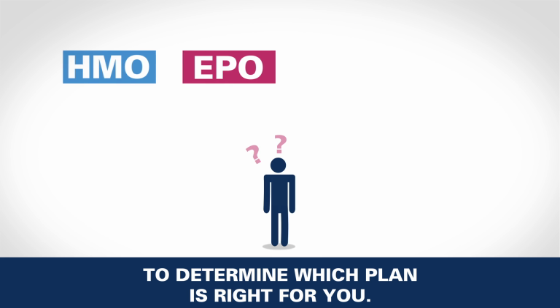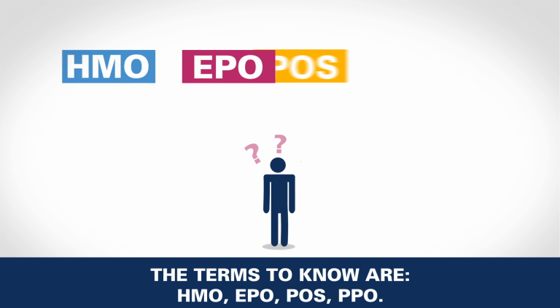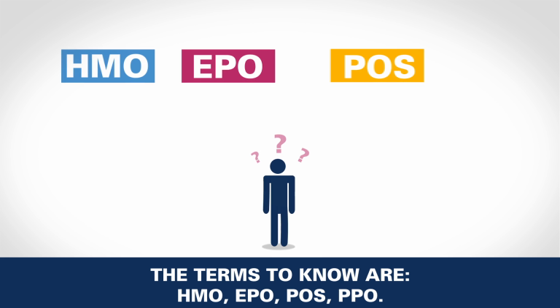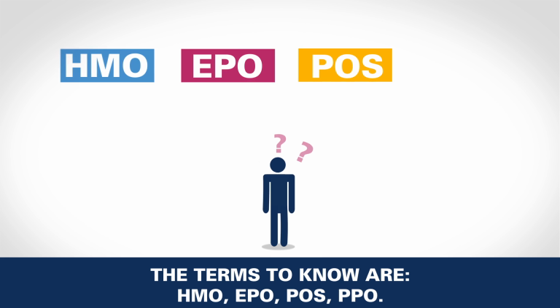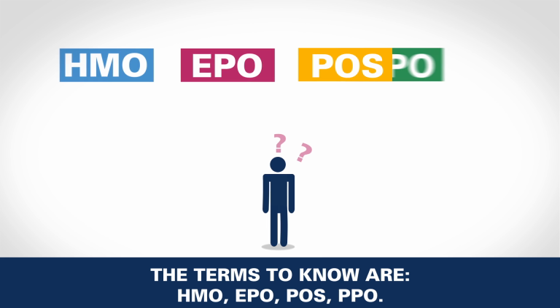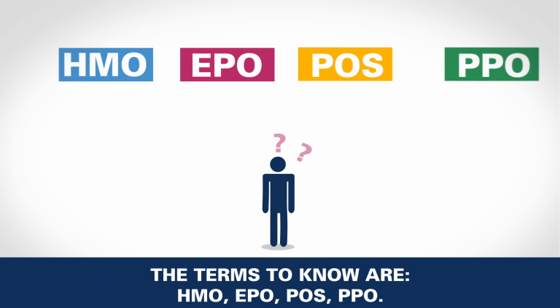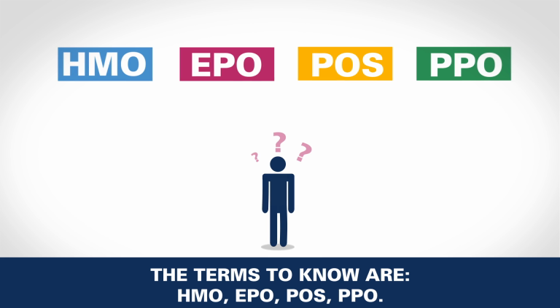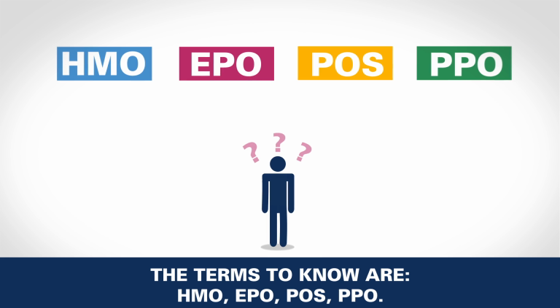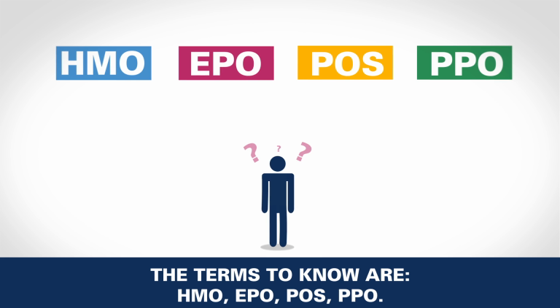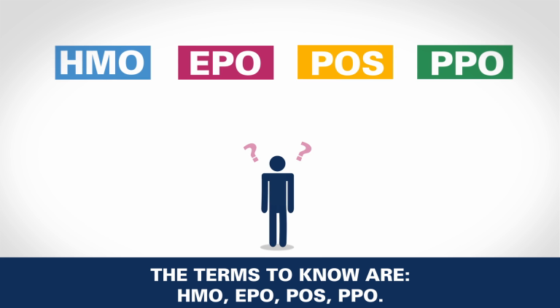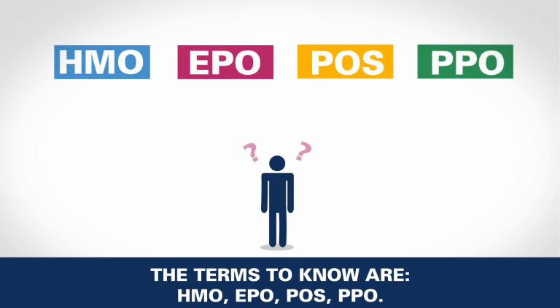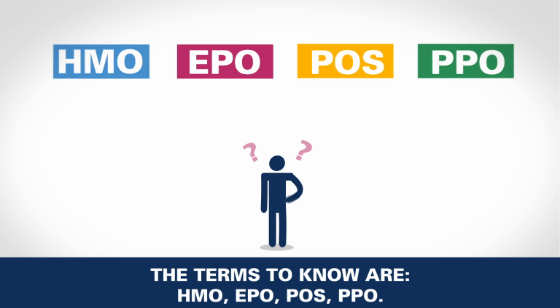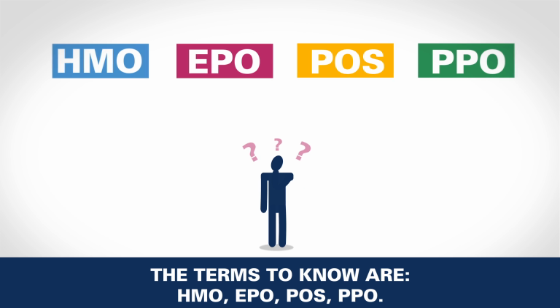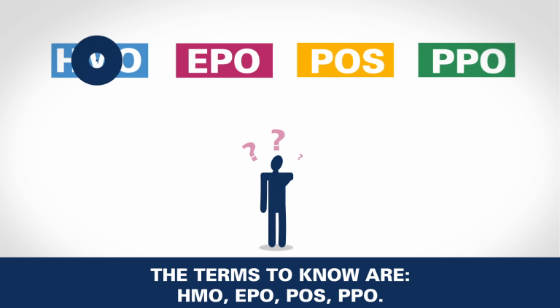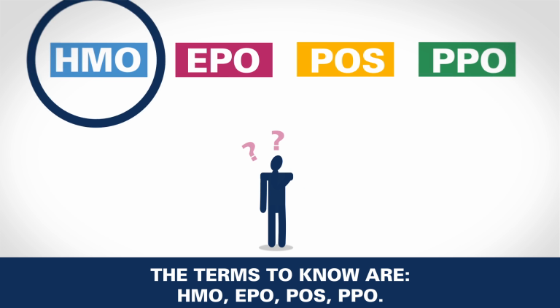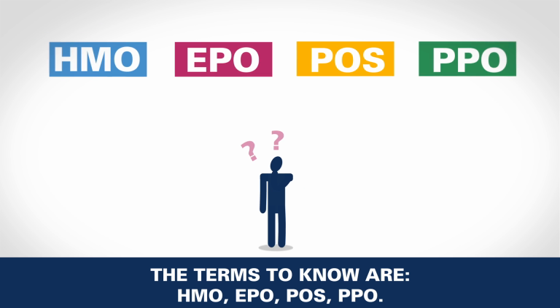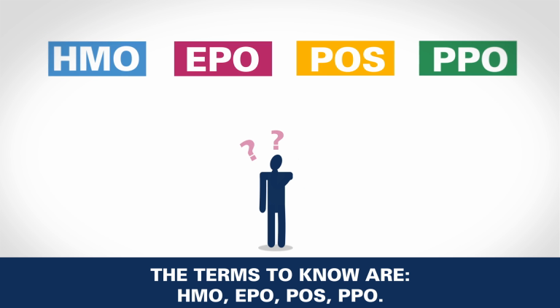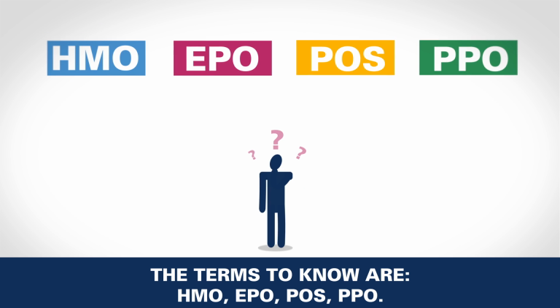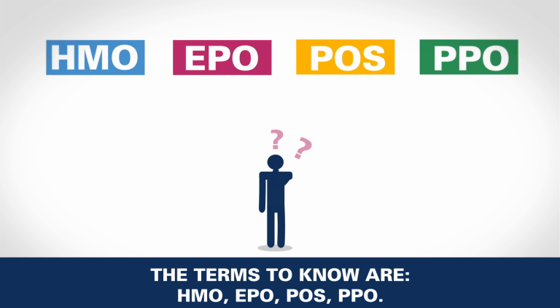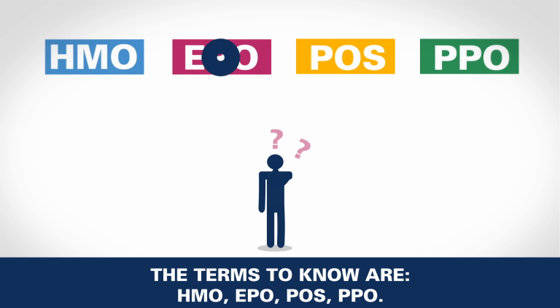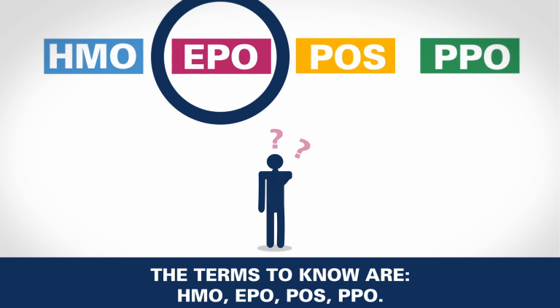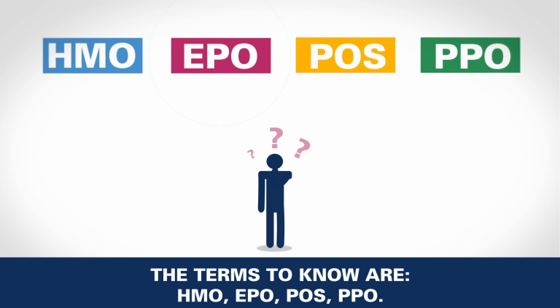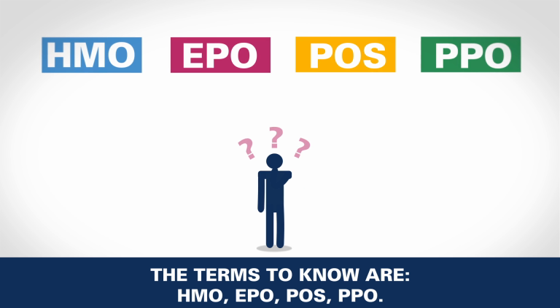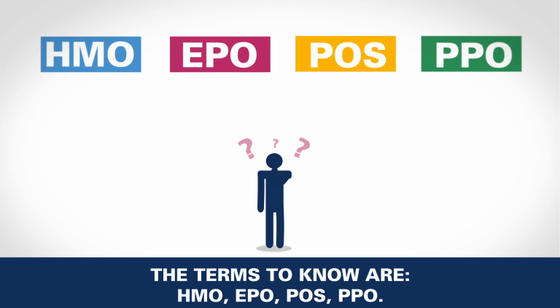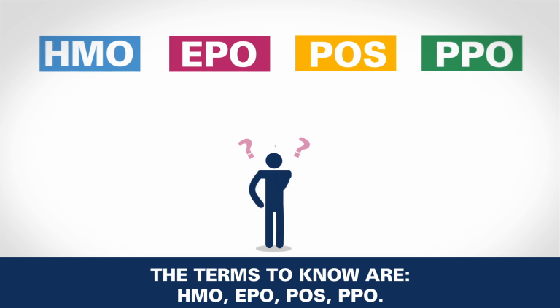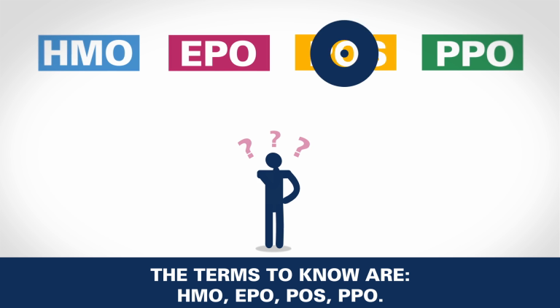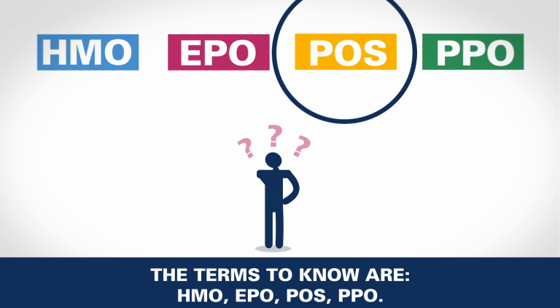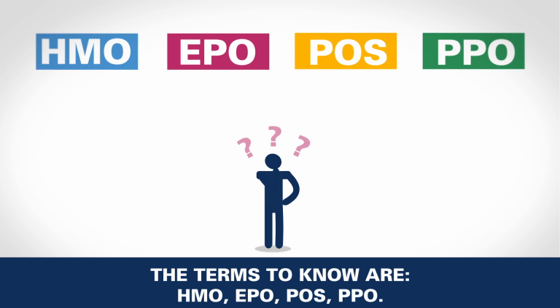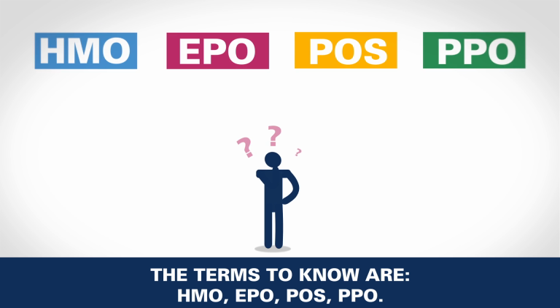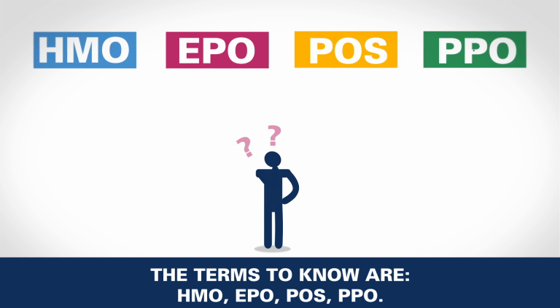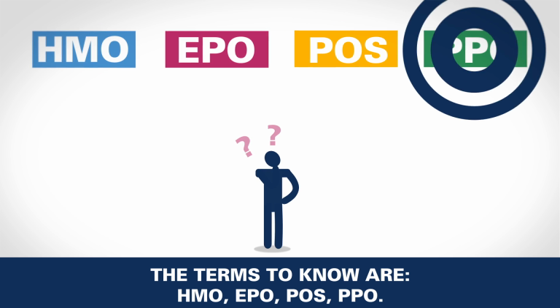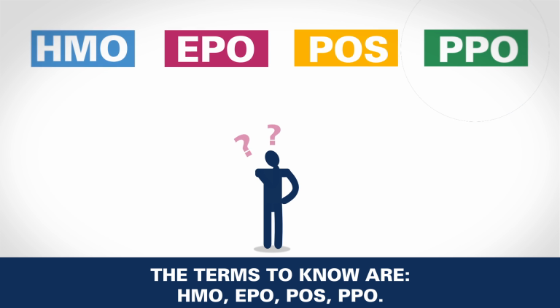The terms to know are HMO, EPO, POS, and PPO.